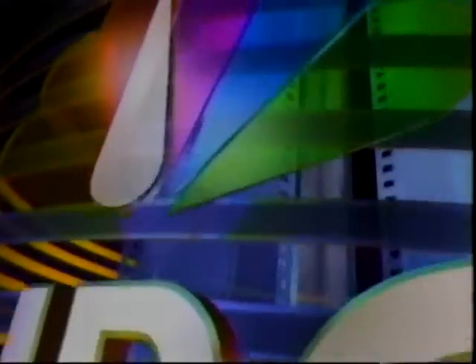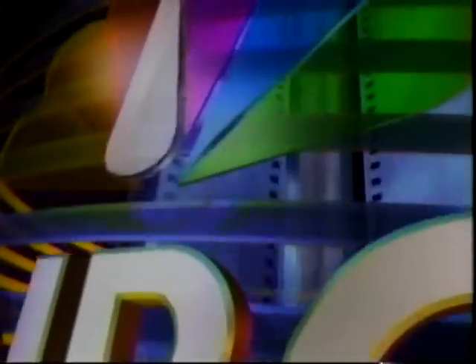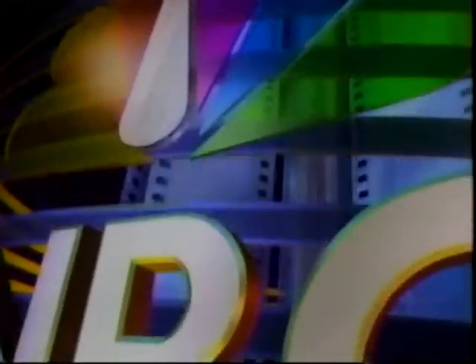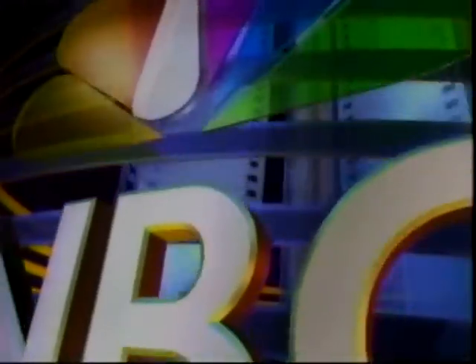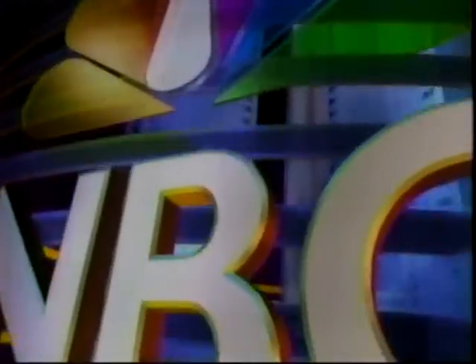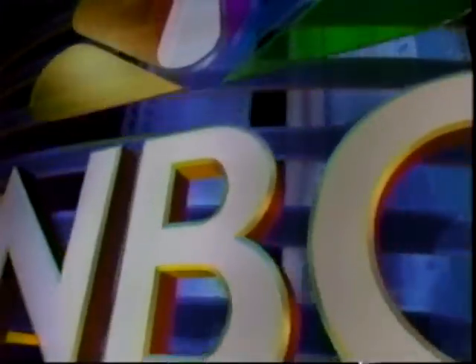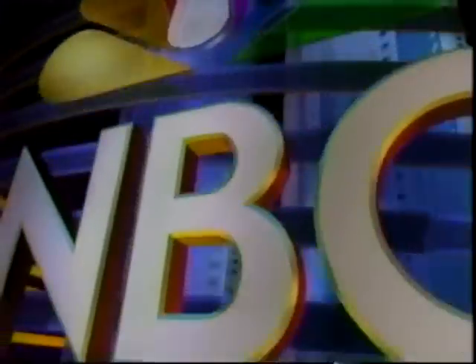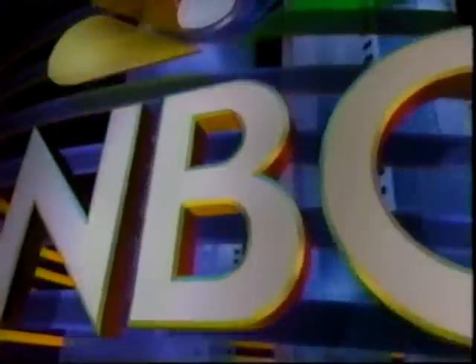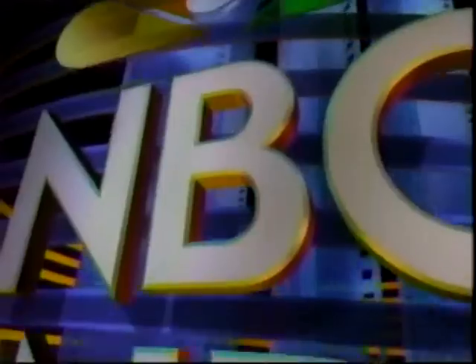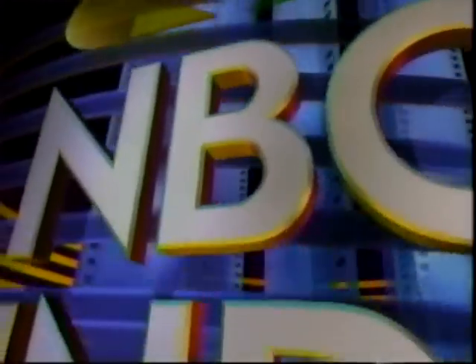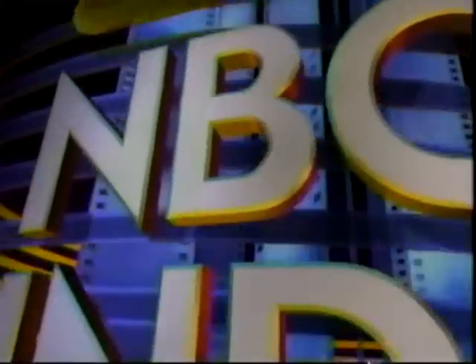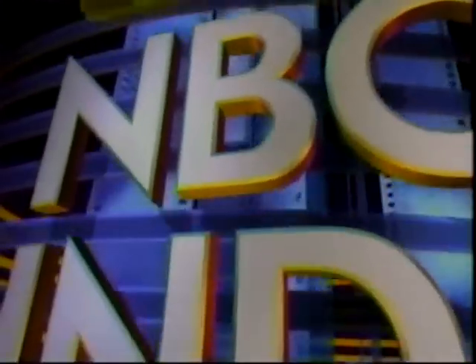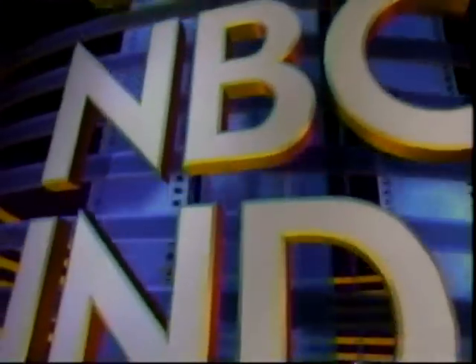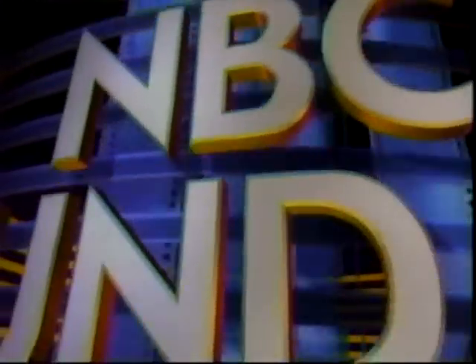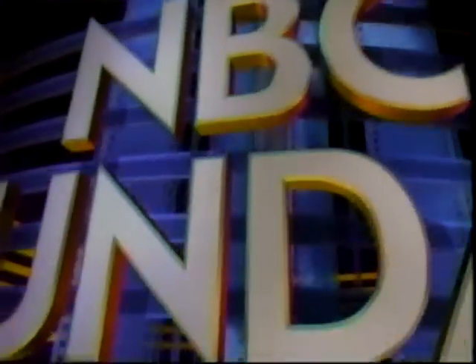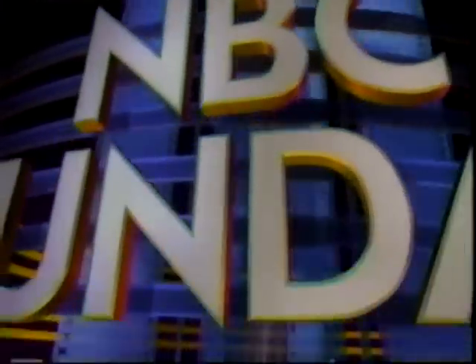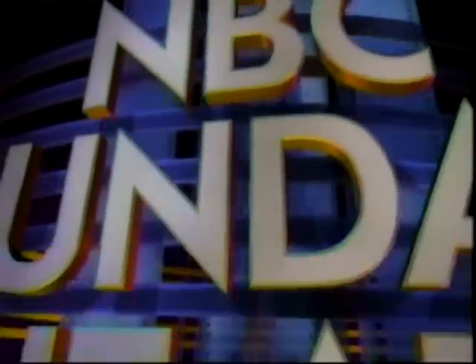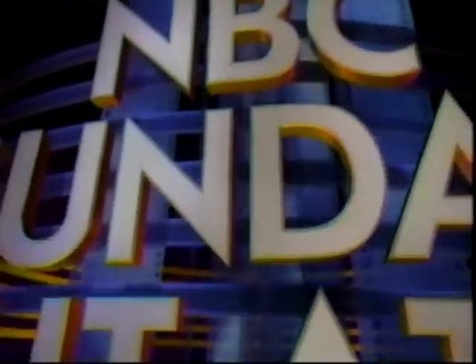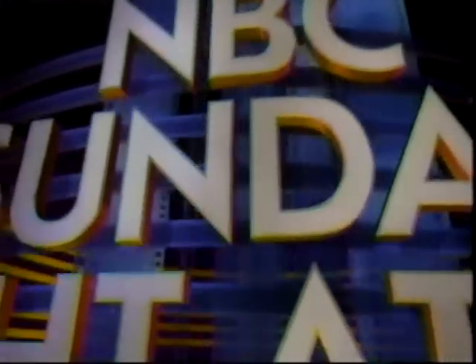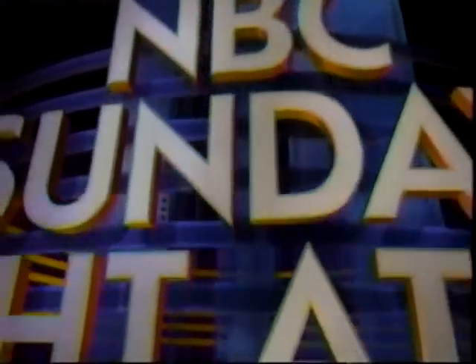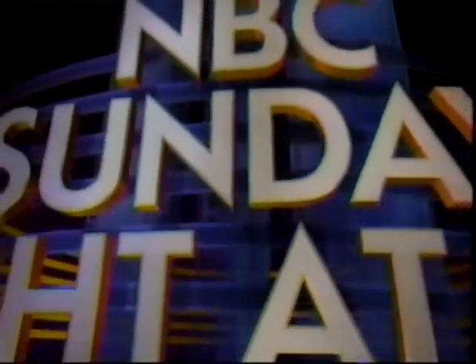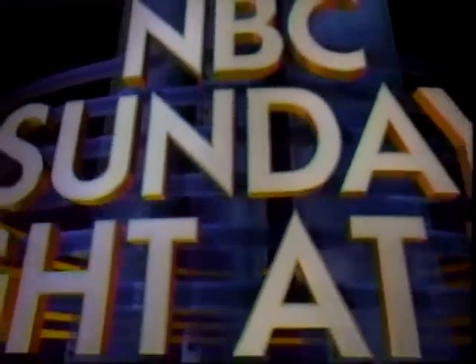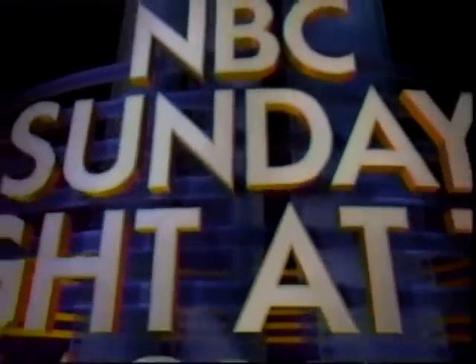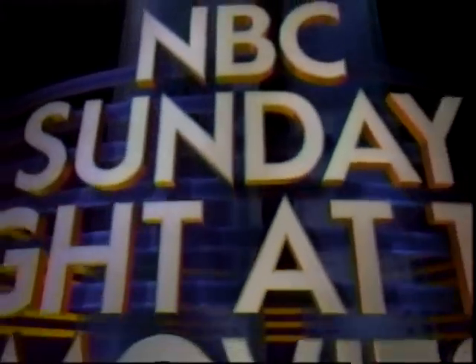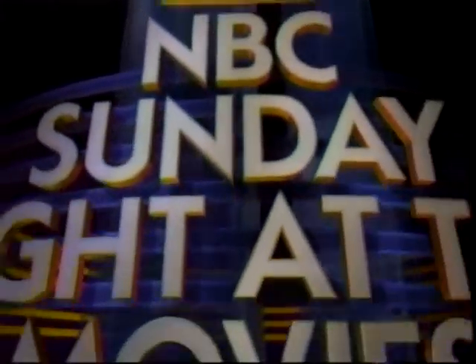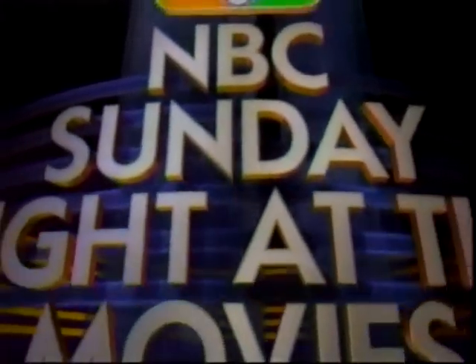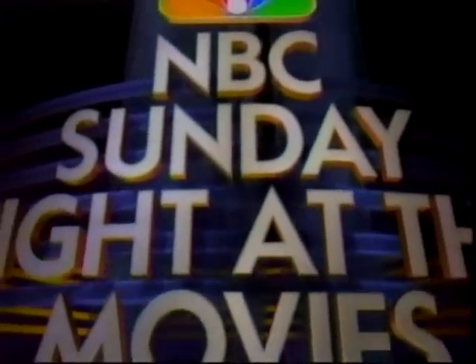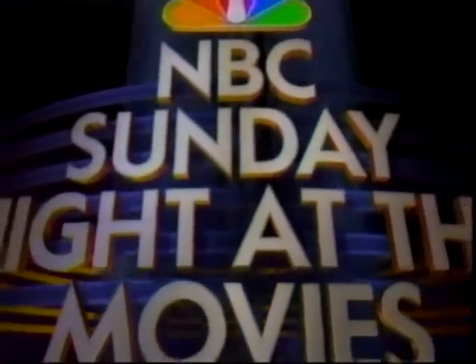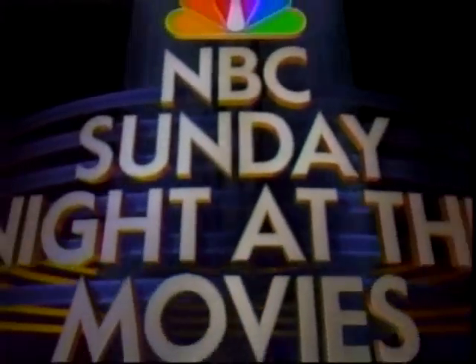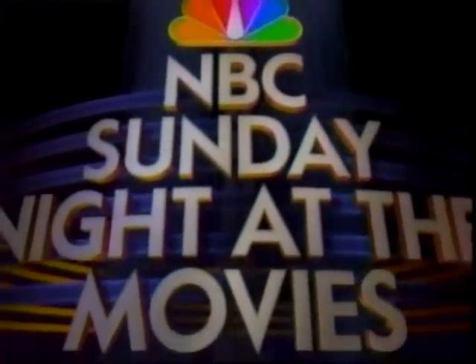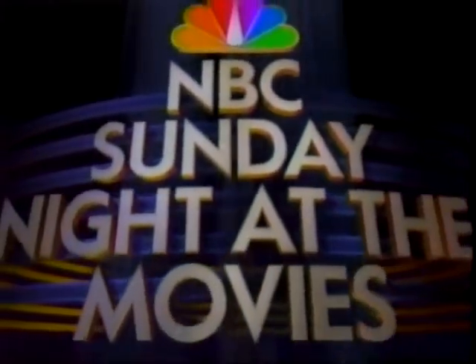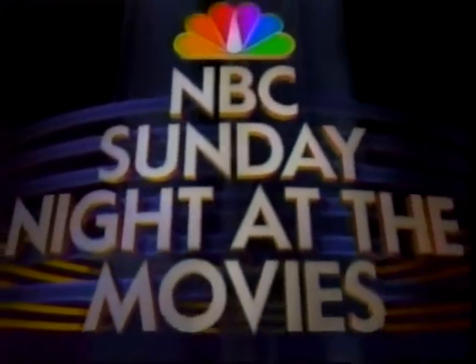A Family for Joe continues, starring Robert Mitchum and Jessica Player.